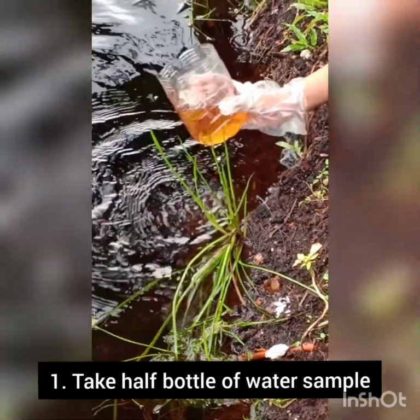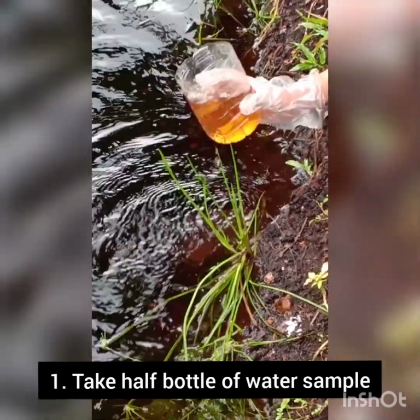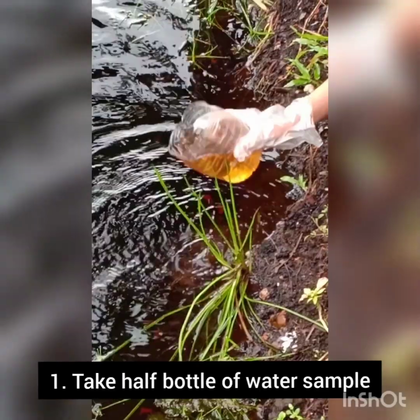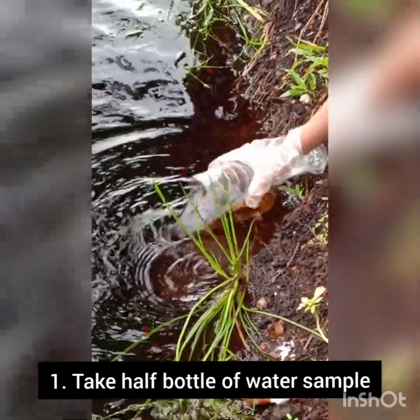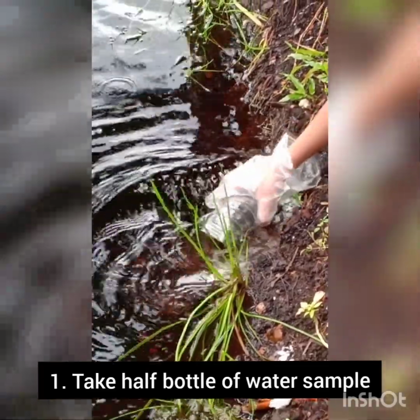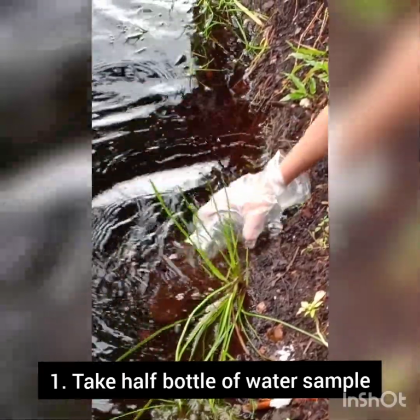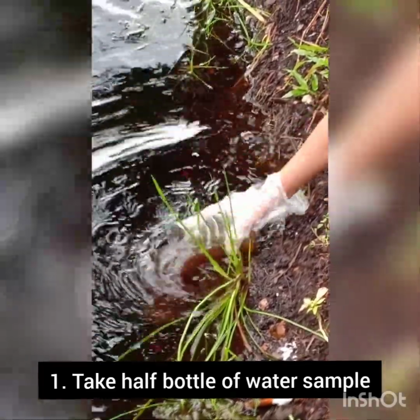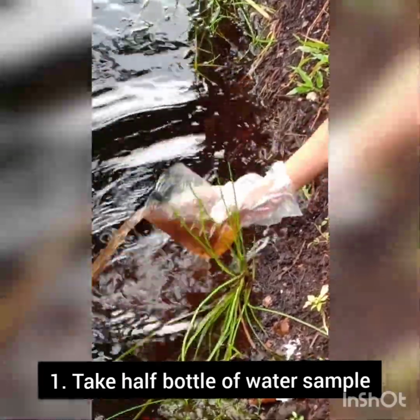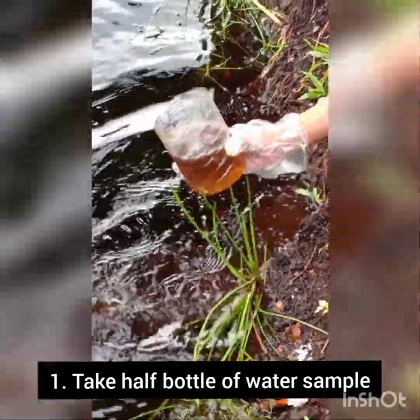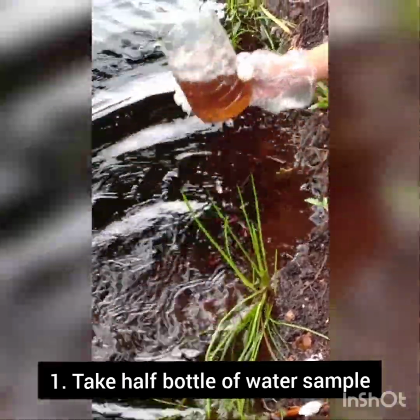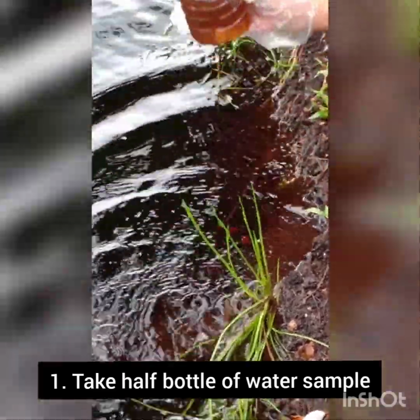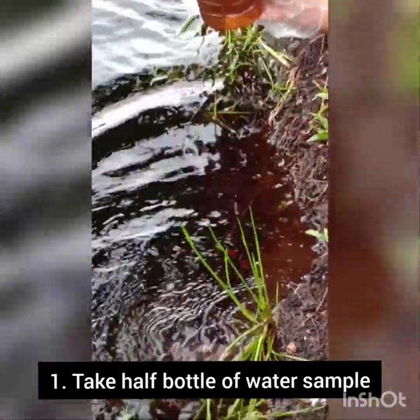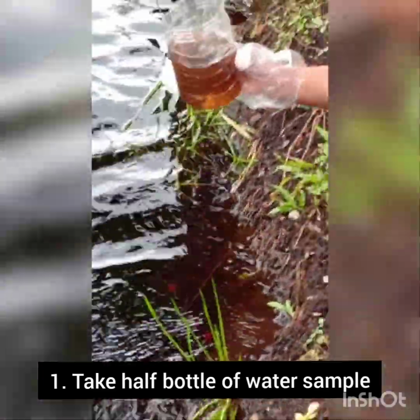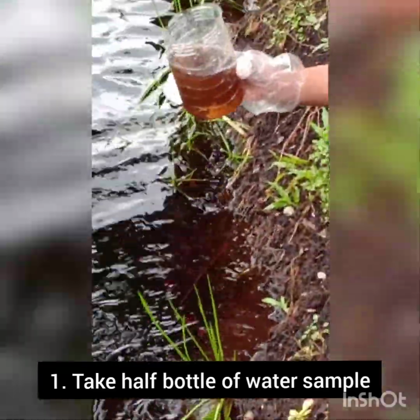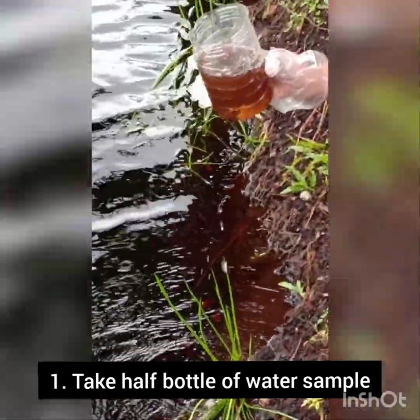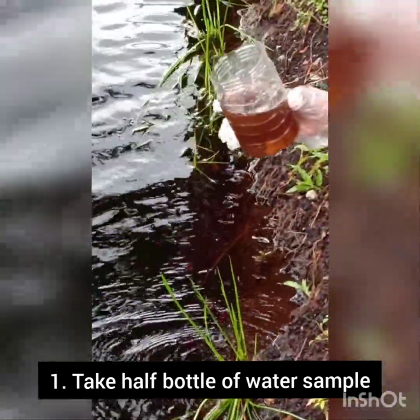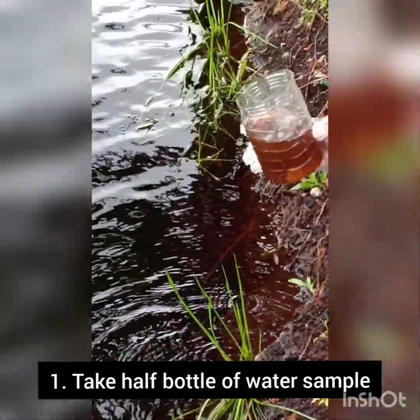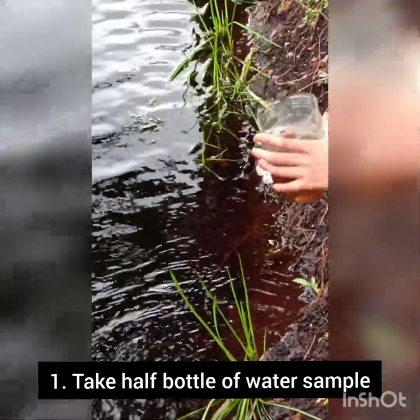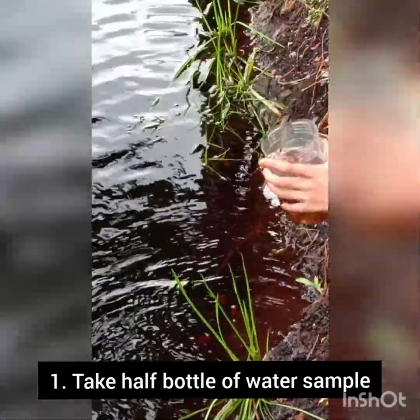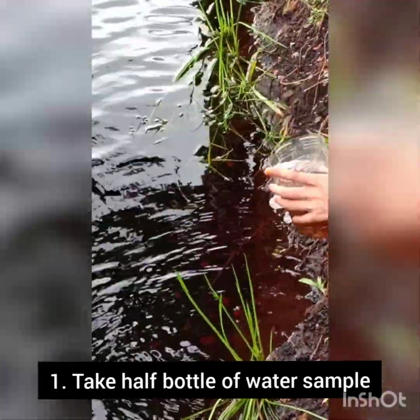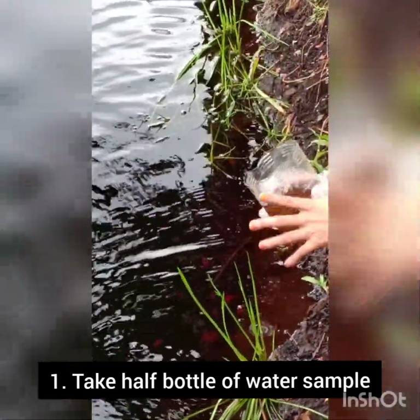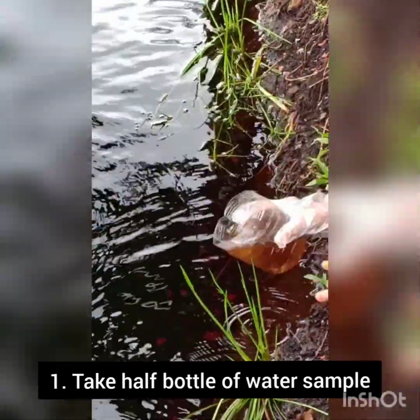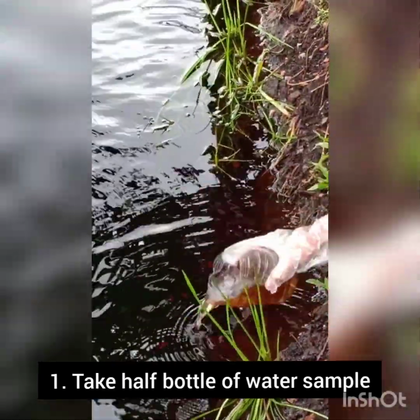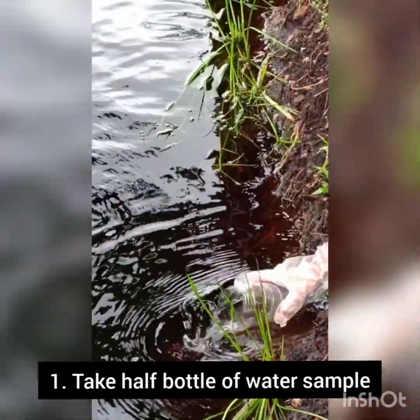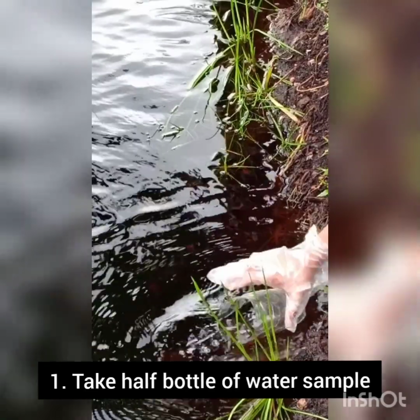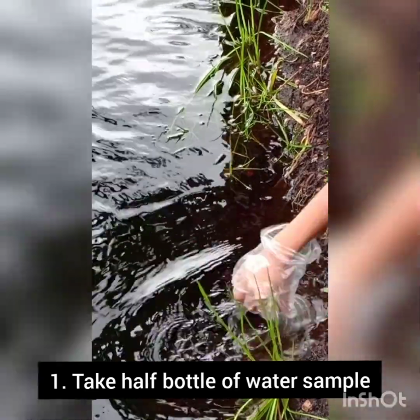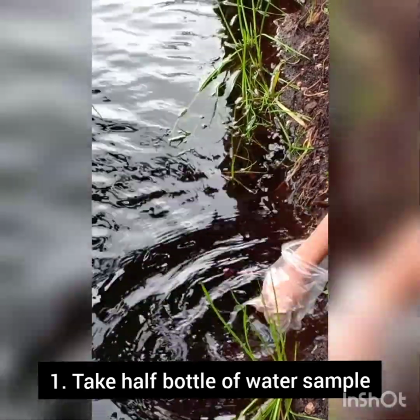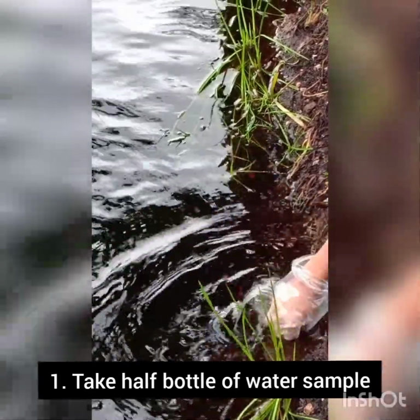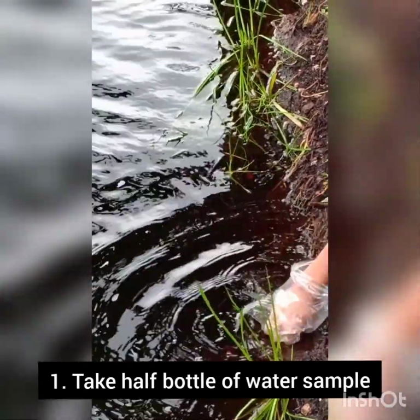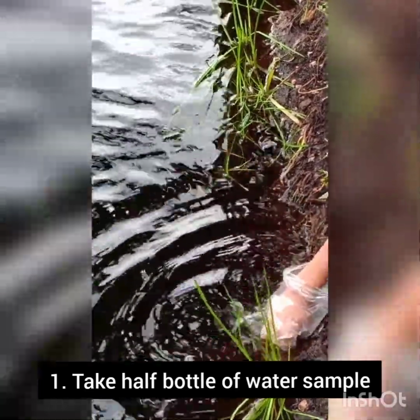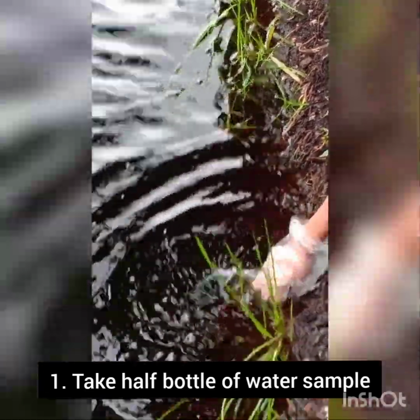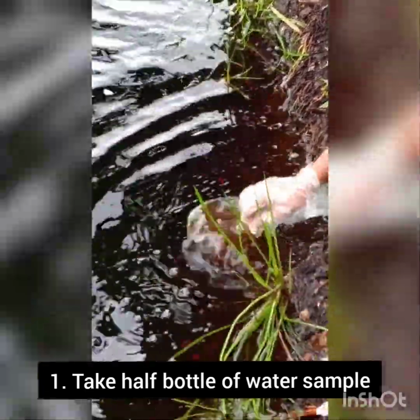Firstly, I went outside to go to the nearest drain. As you can see, there are massive amounts of all kinds of things like mosquito larvae, little worms, and algae.